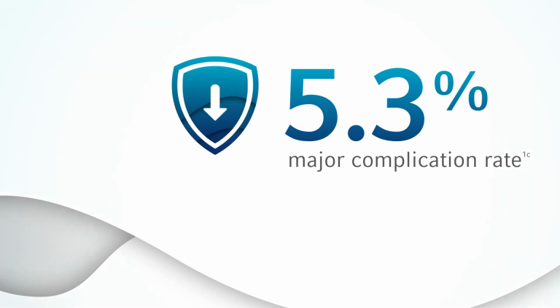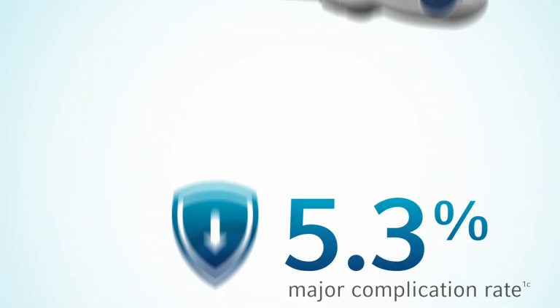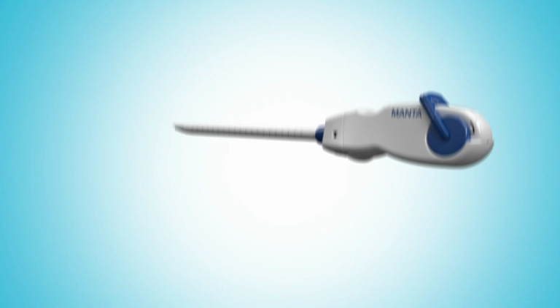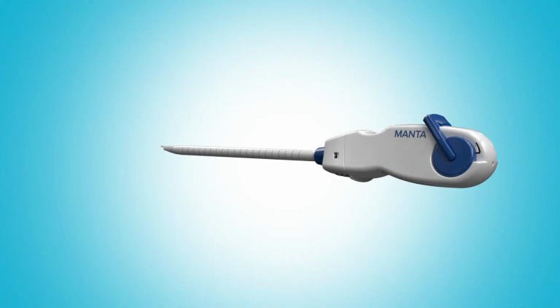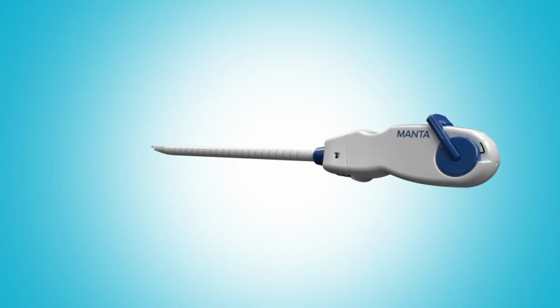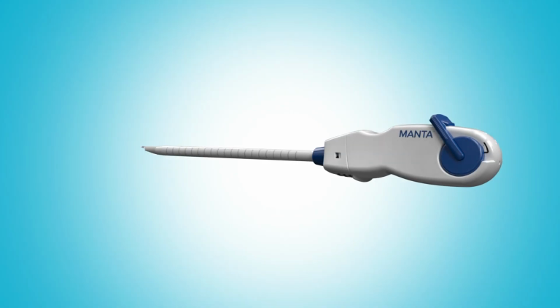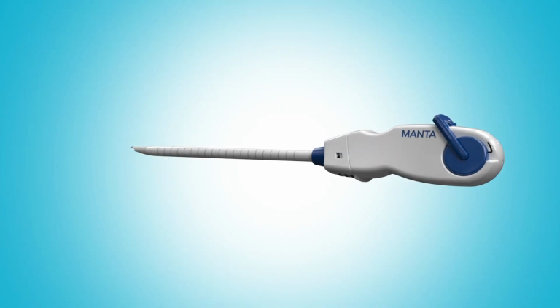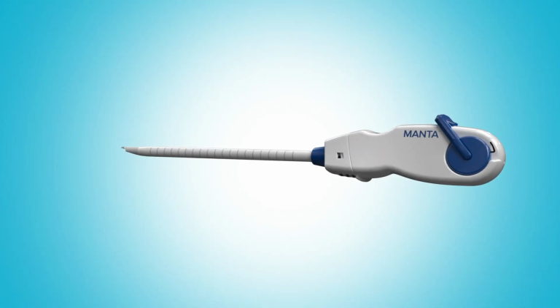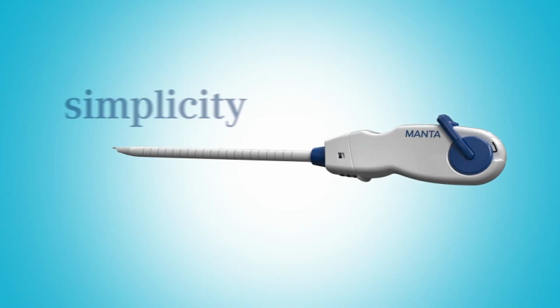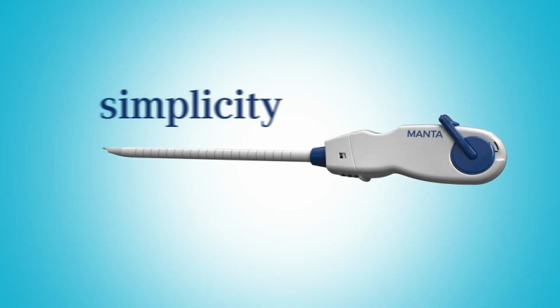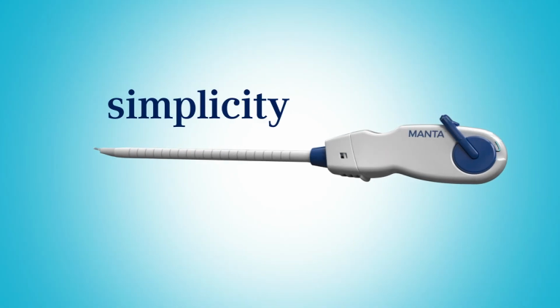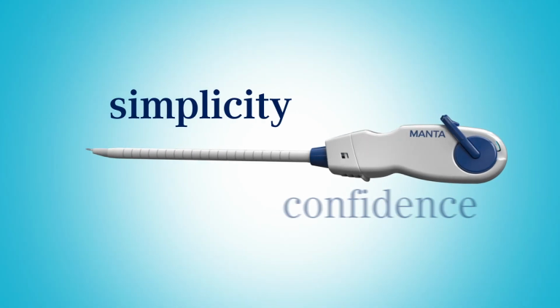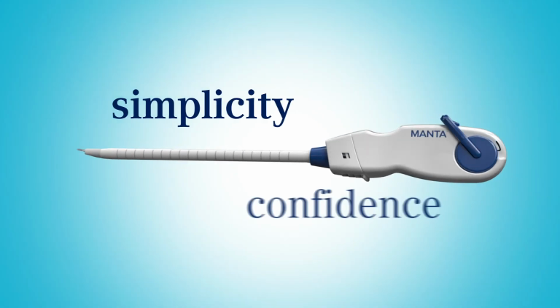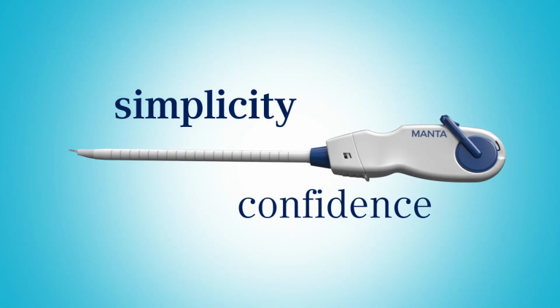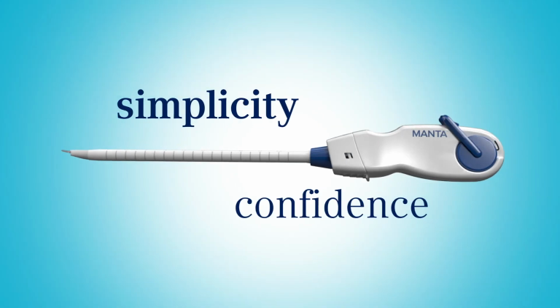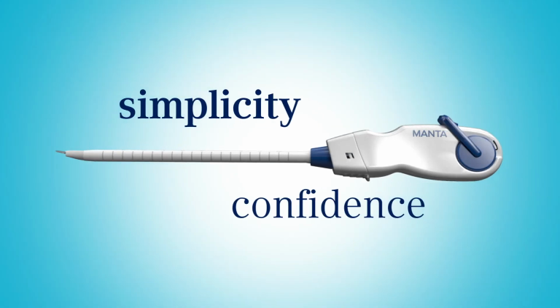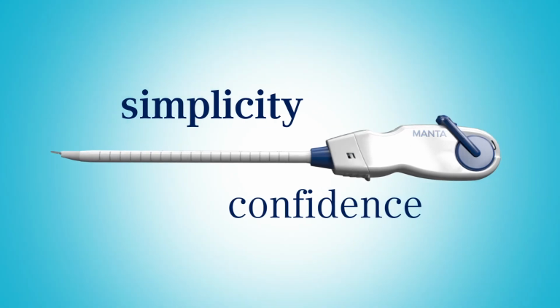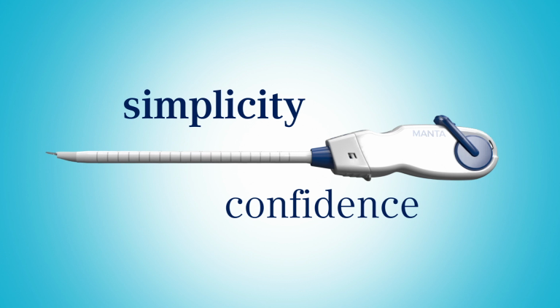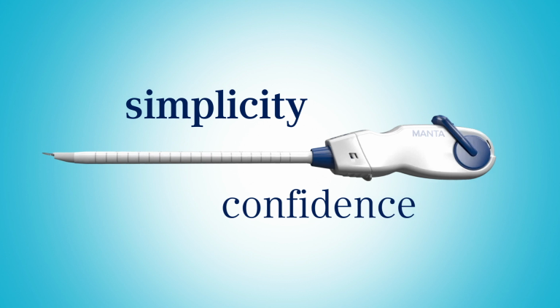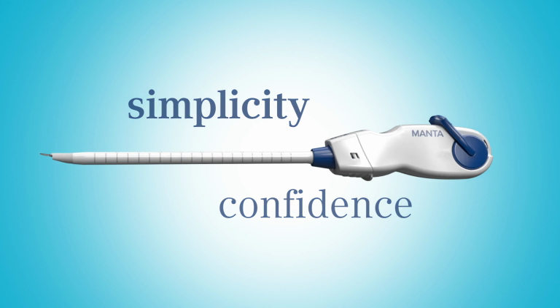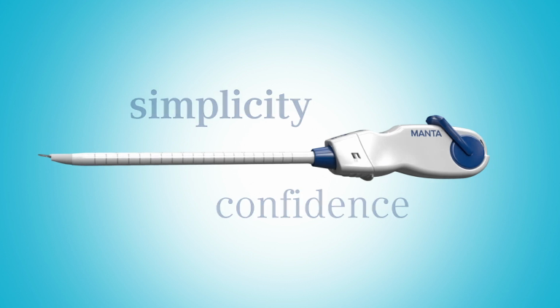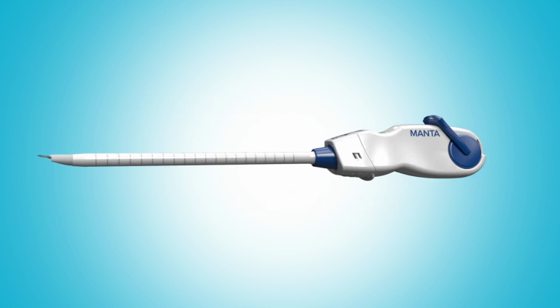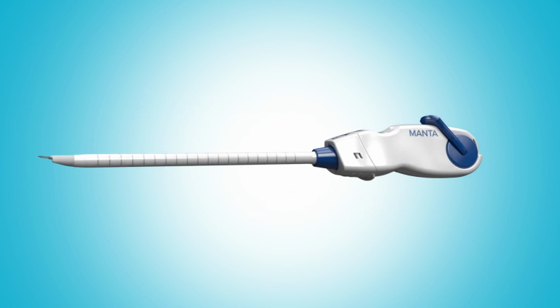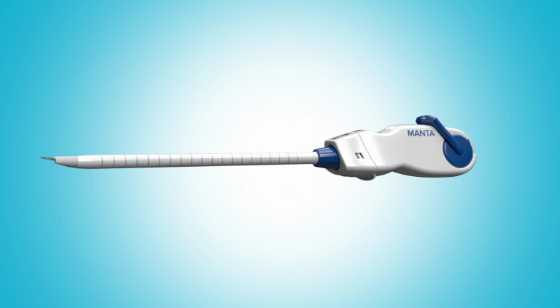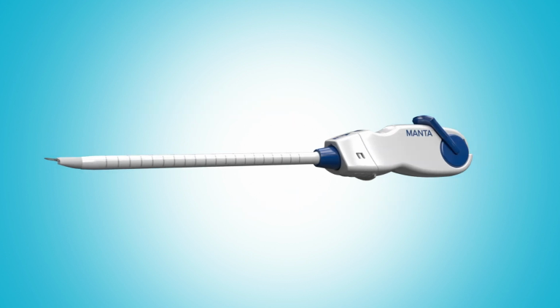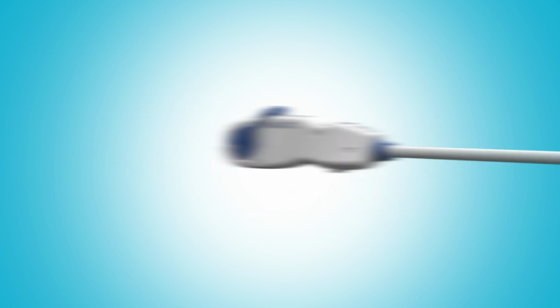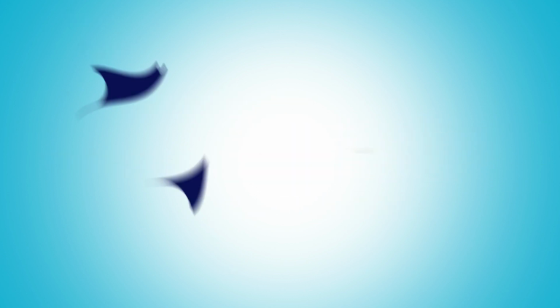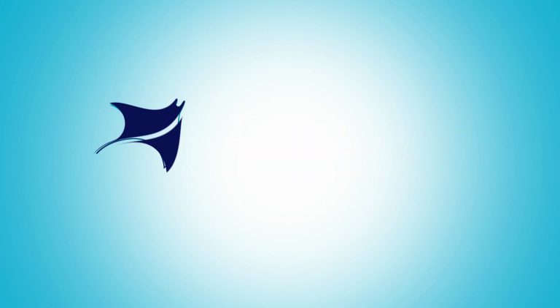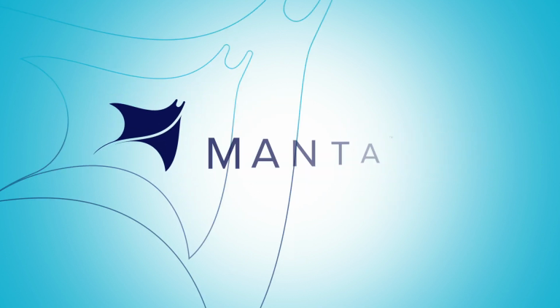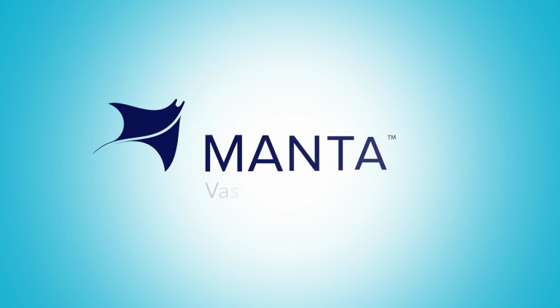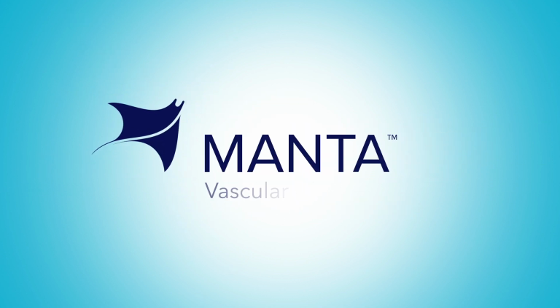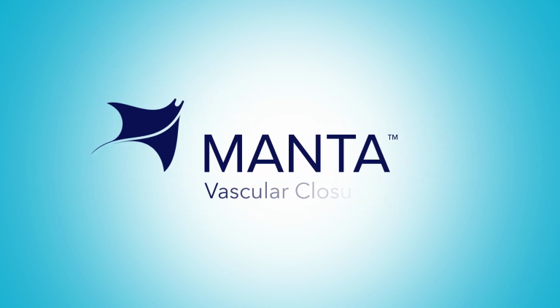A new era of simplicity and confidence in closure is here. It all clicks with Manta.